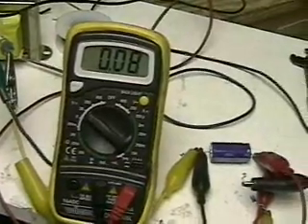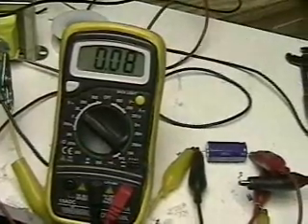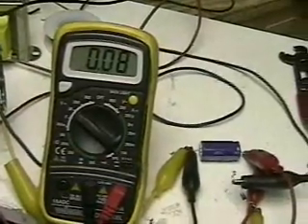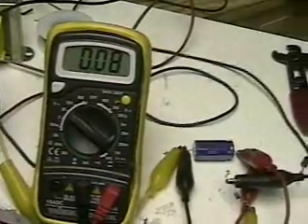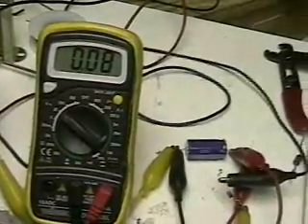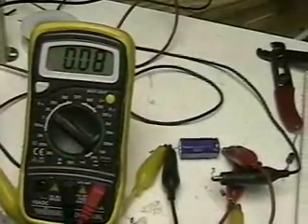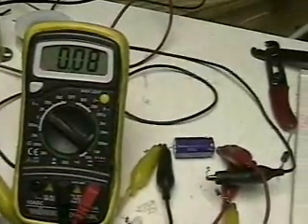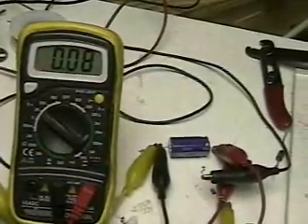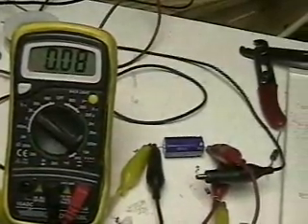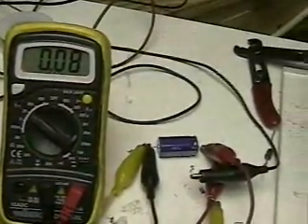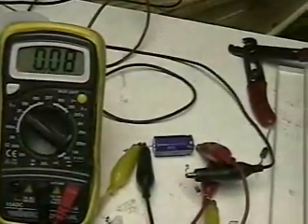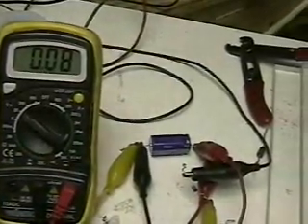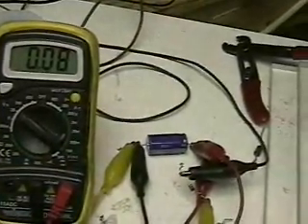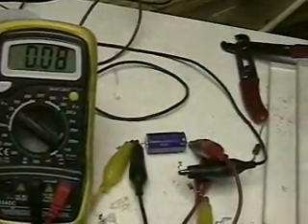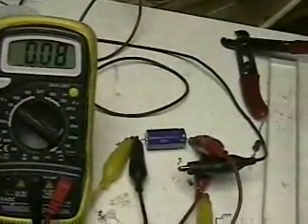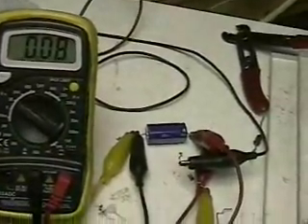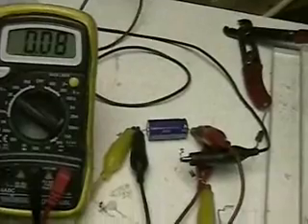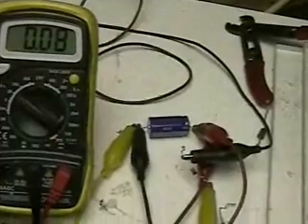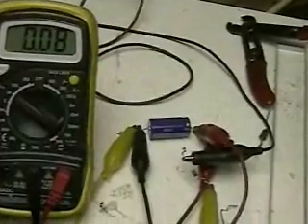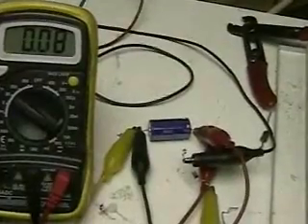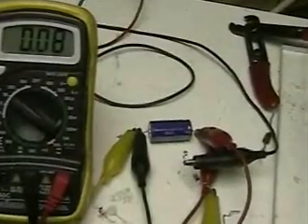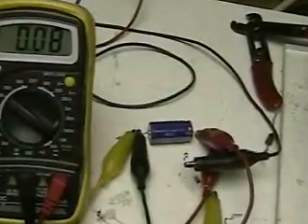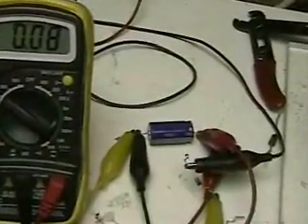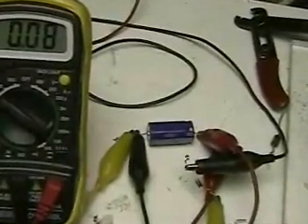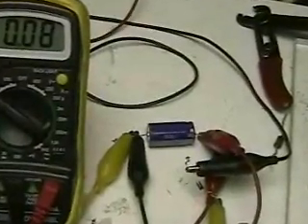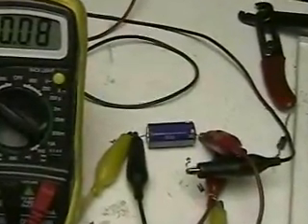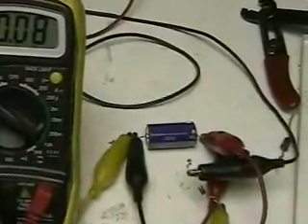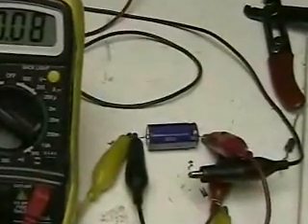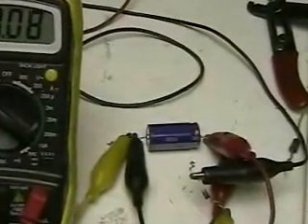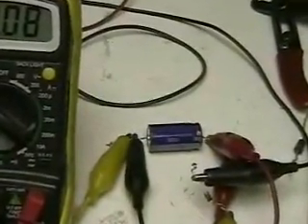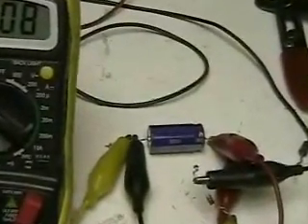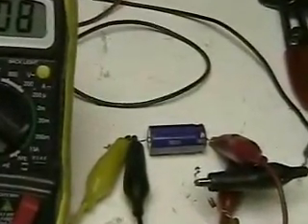This is HydrogenTap. What we're doing here is looking at a test that I'm going to perform to demonstrate the Meyer principle.